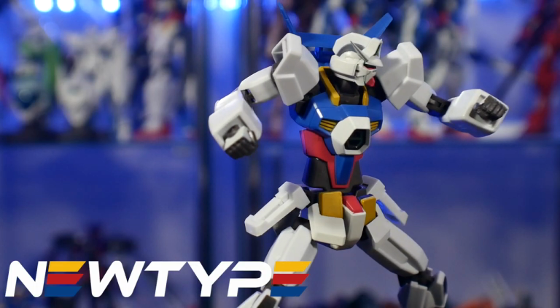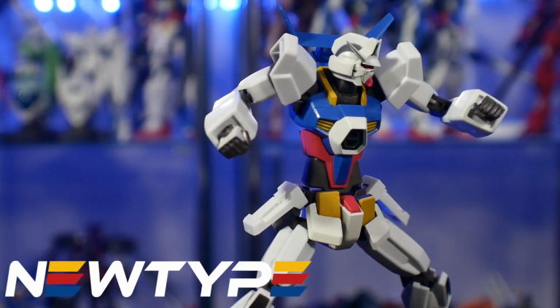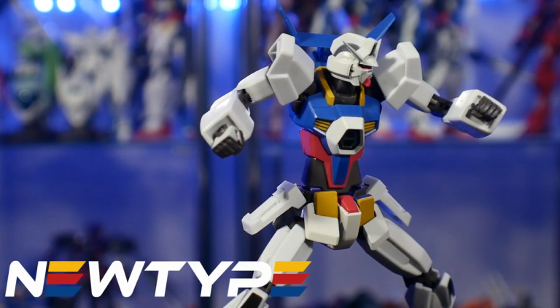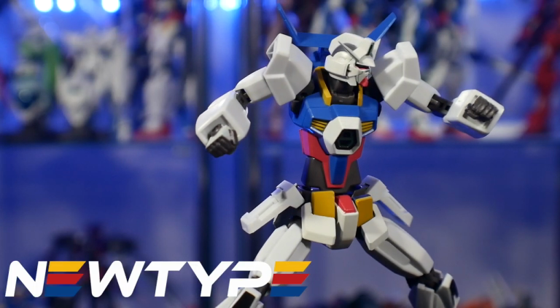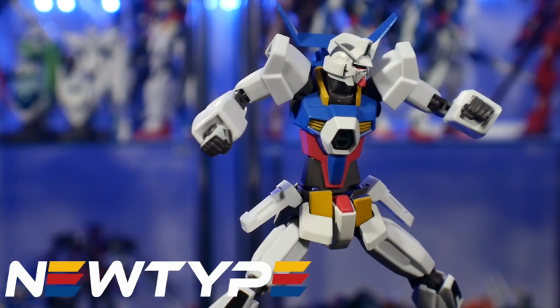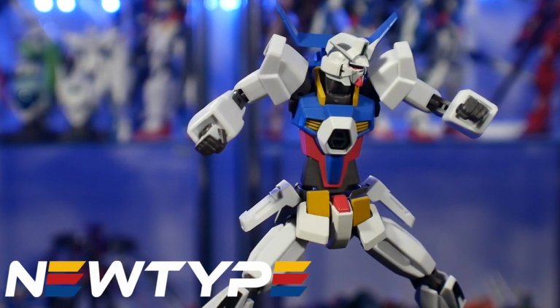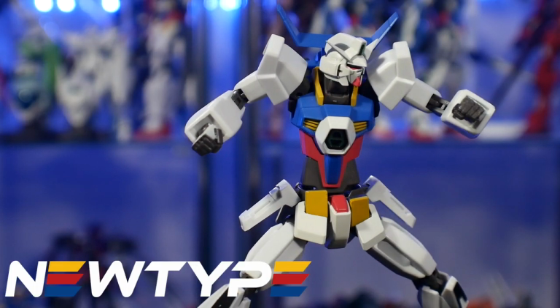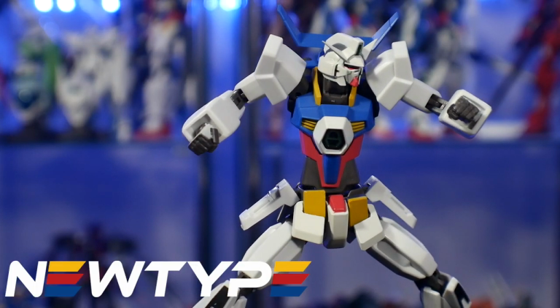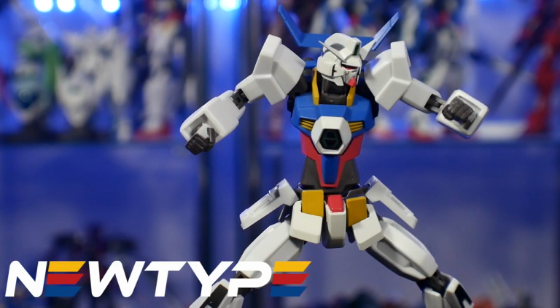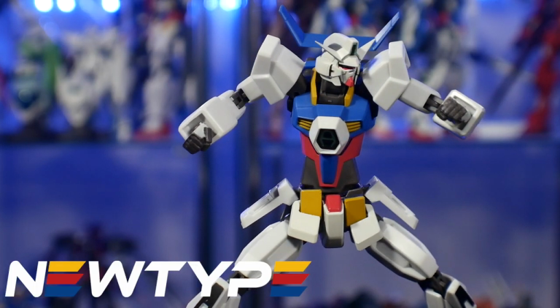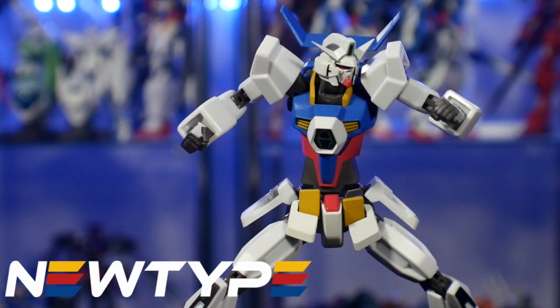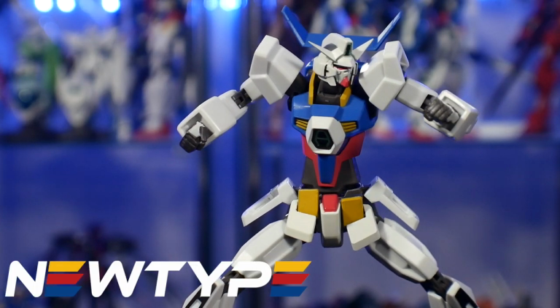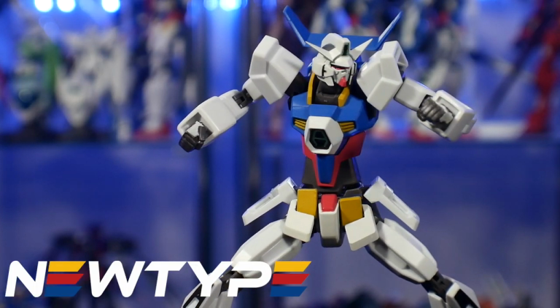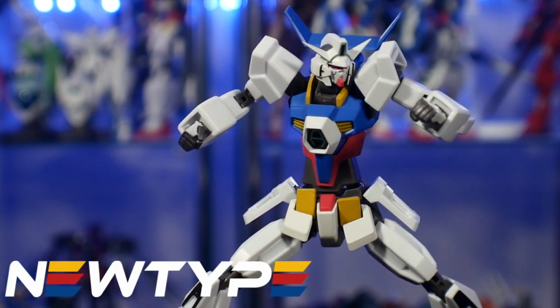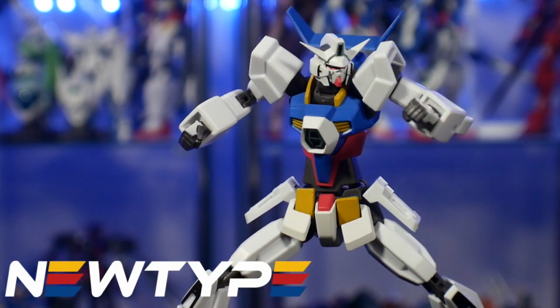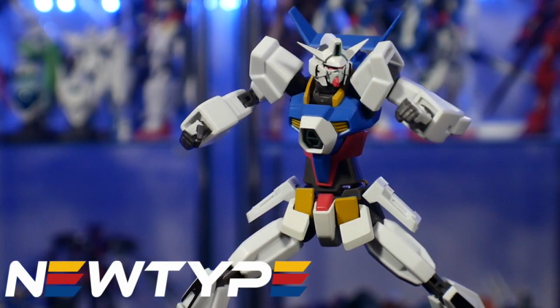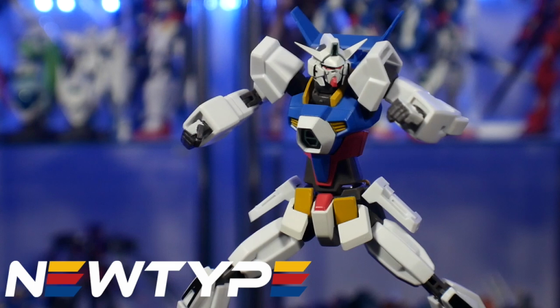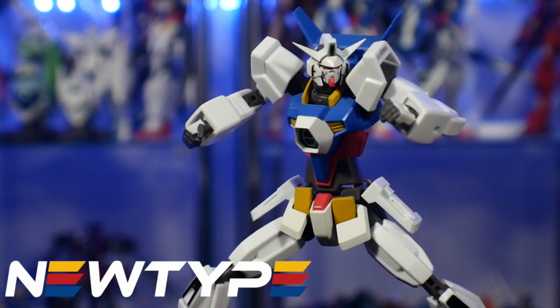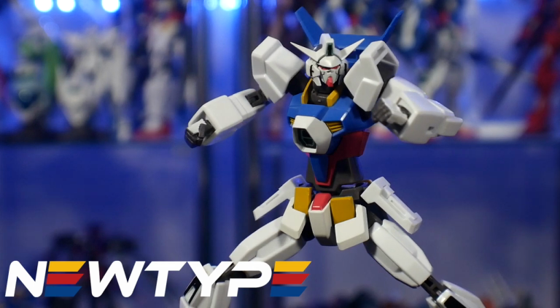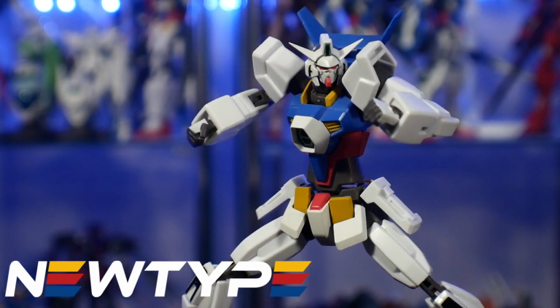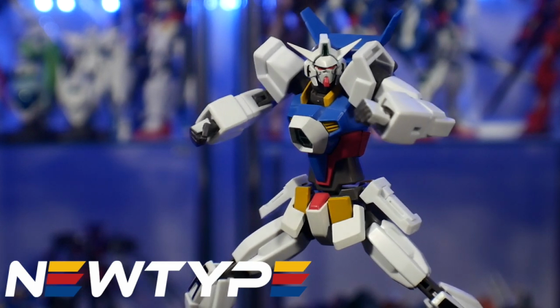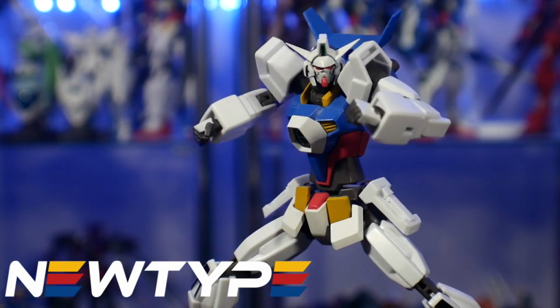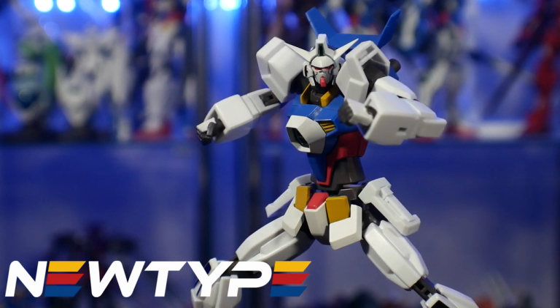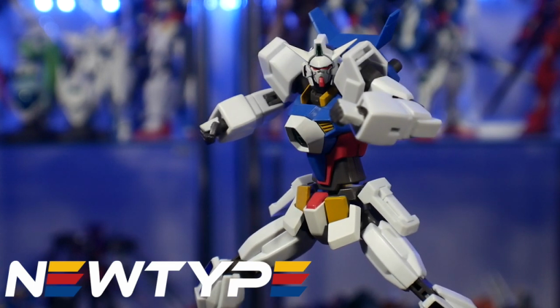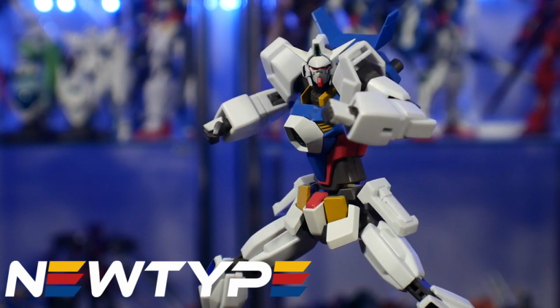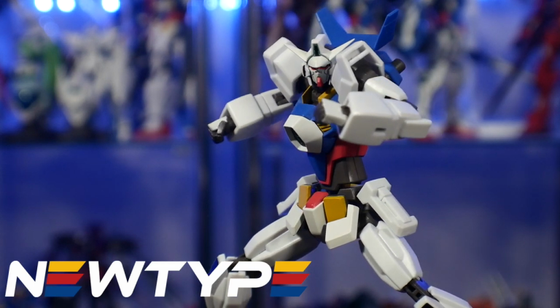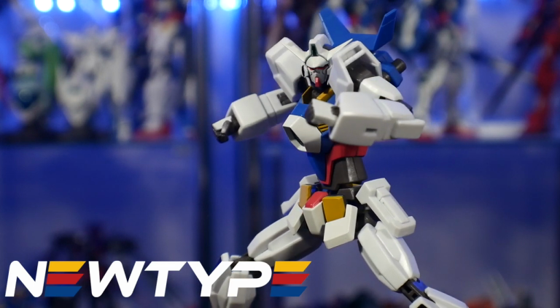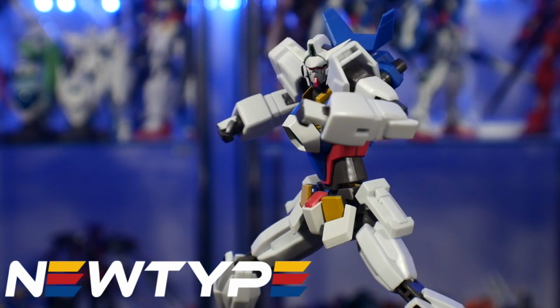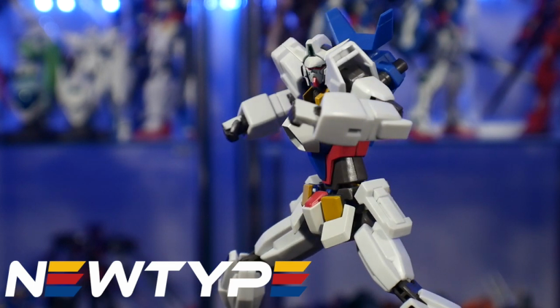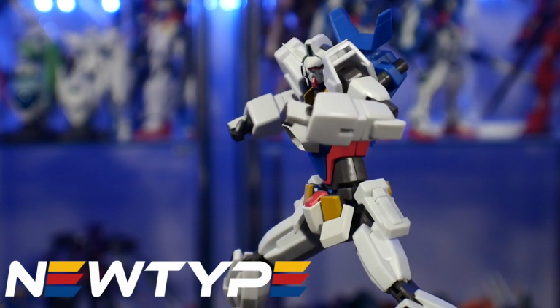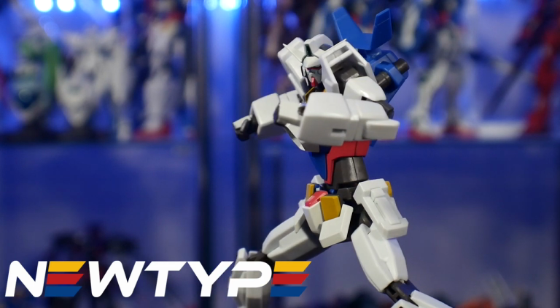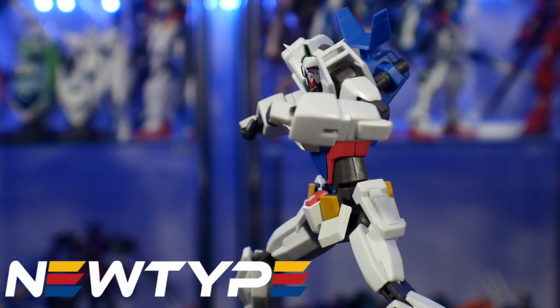This video is sponsored by newtypehq.com. If you want paint, figures, or tools, you can click the link in the description below and pick up some stuff for yourself.